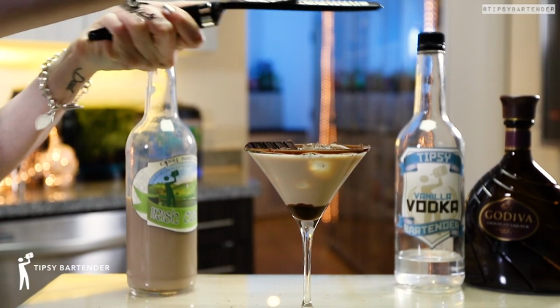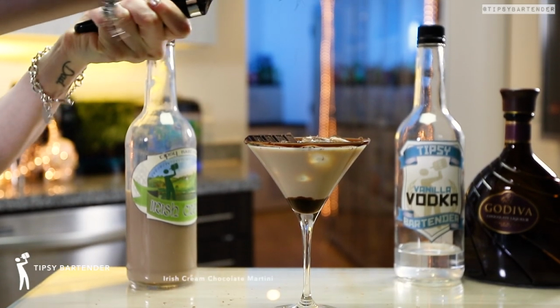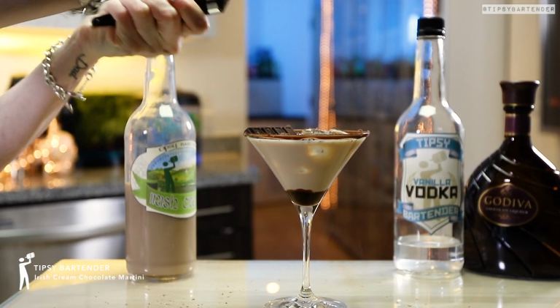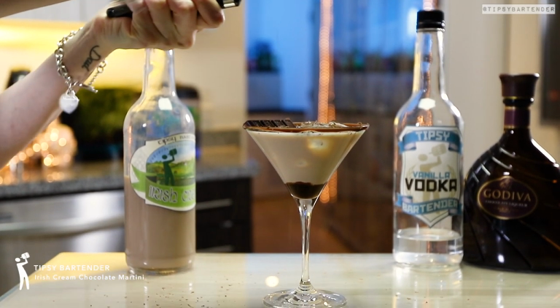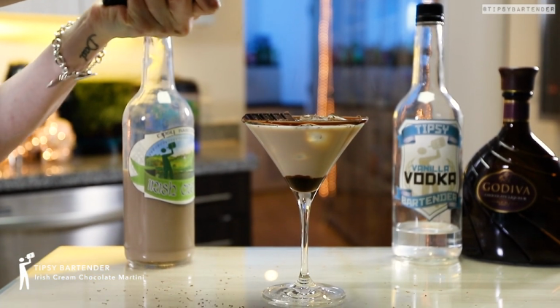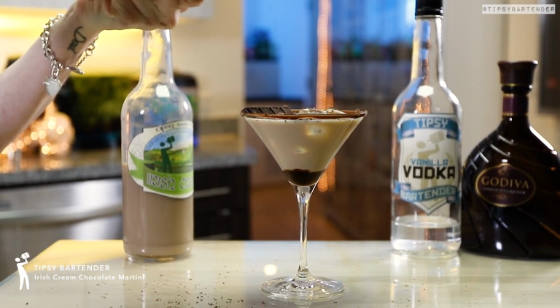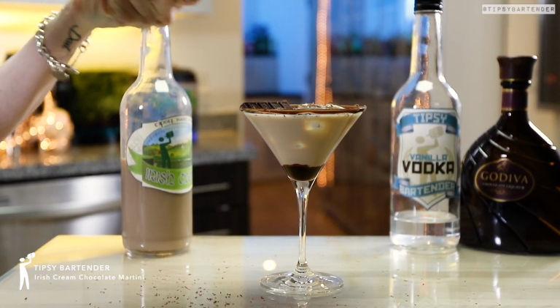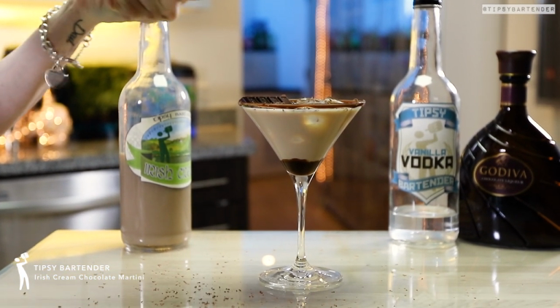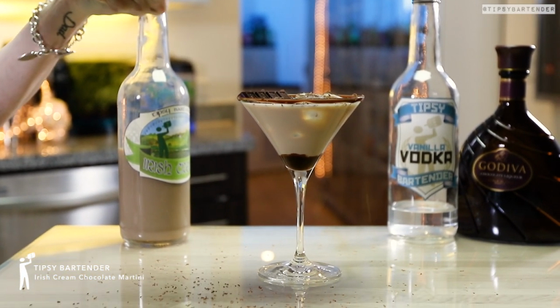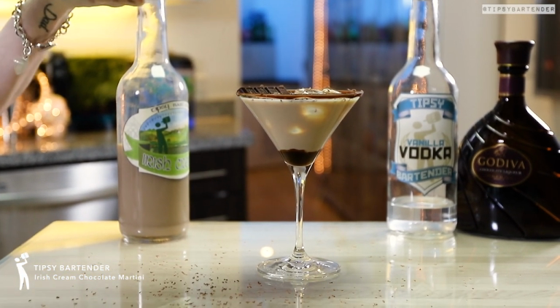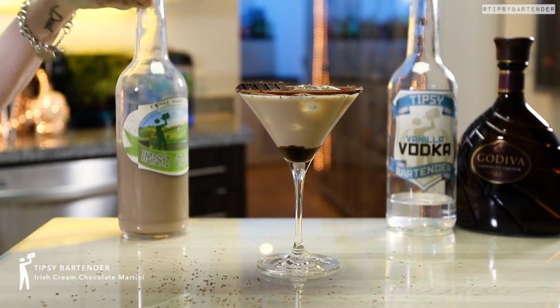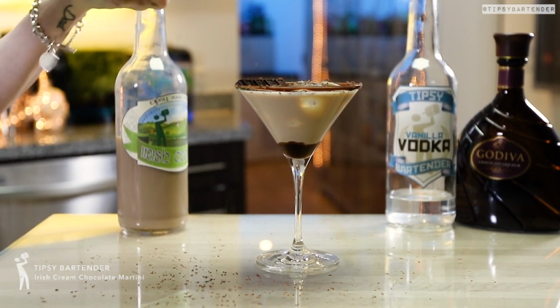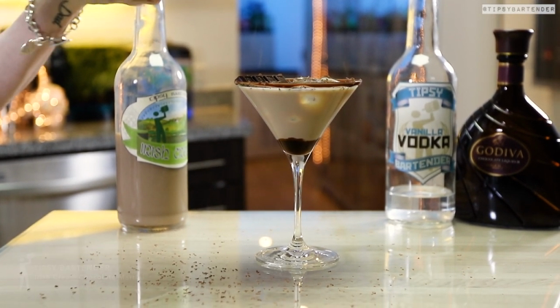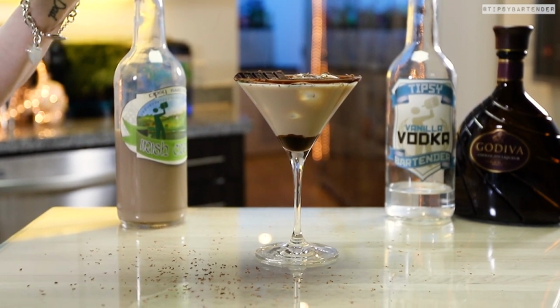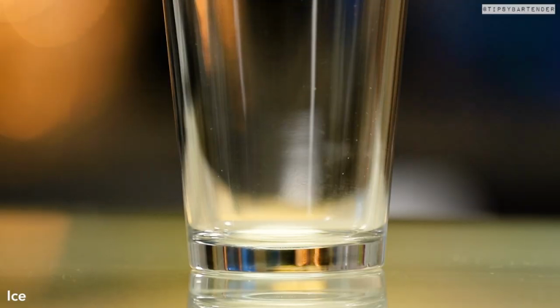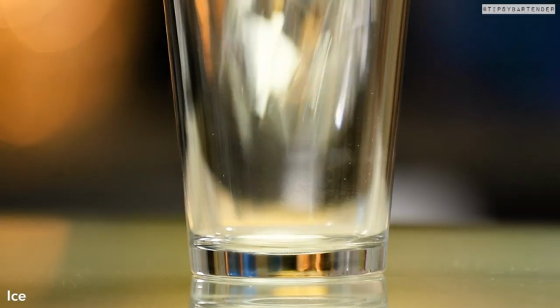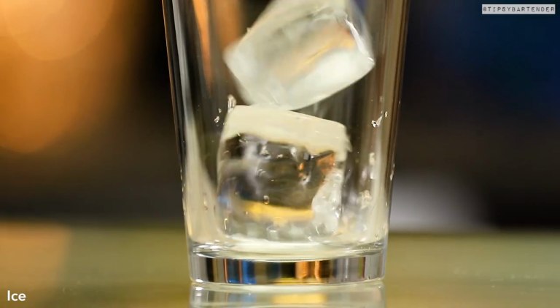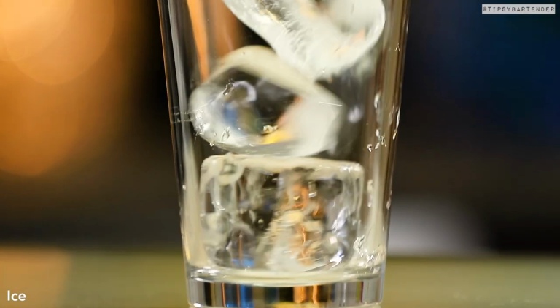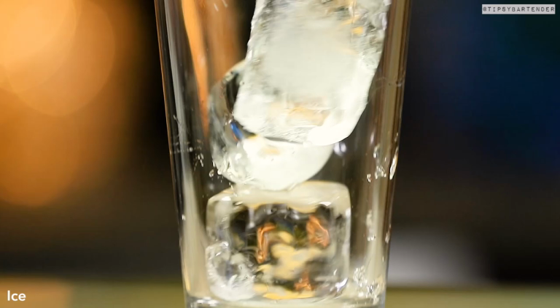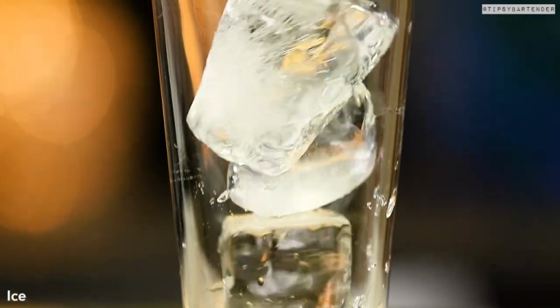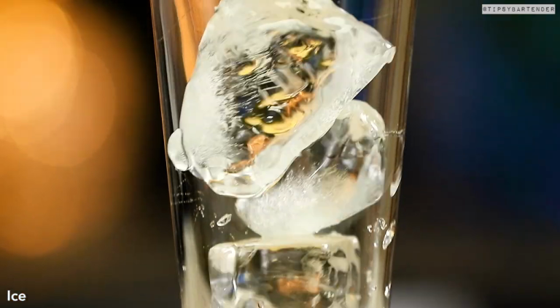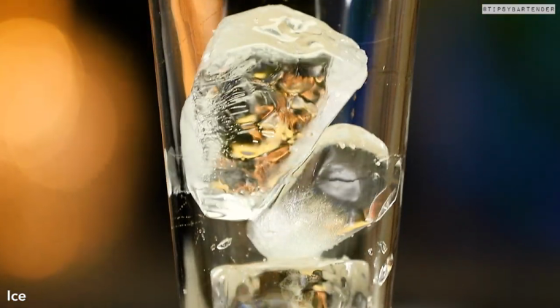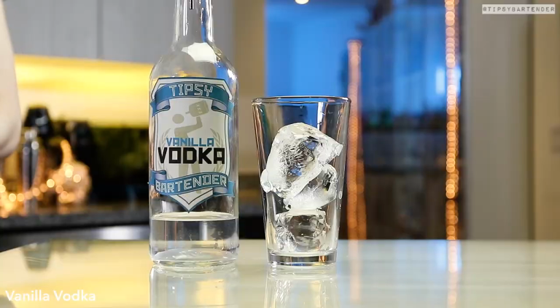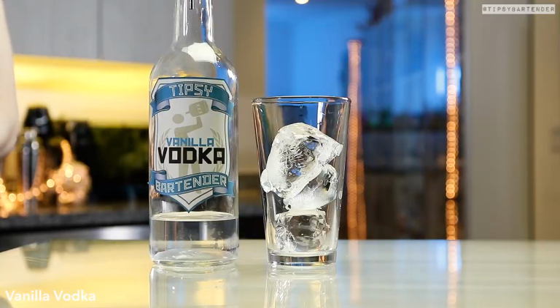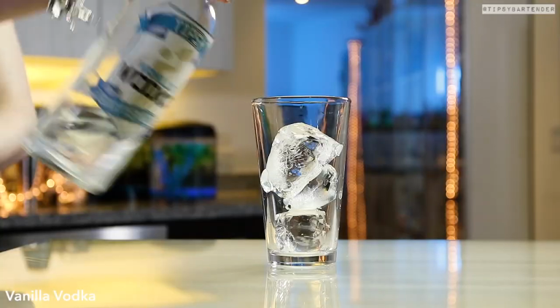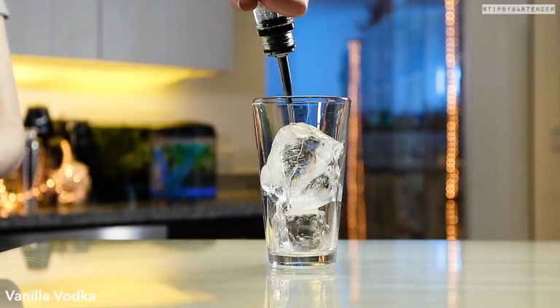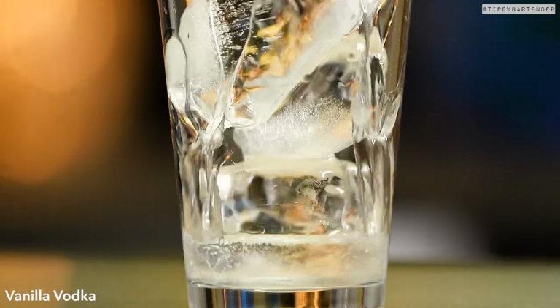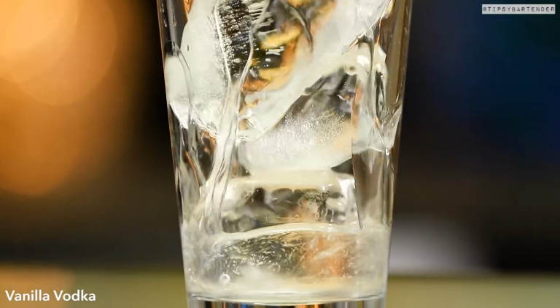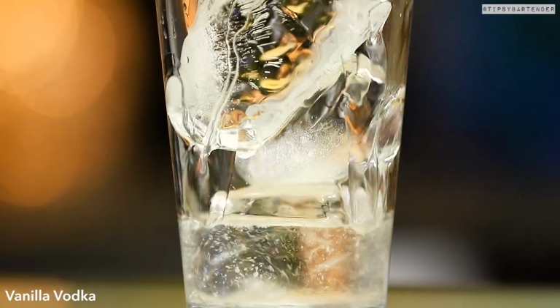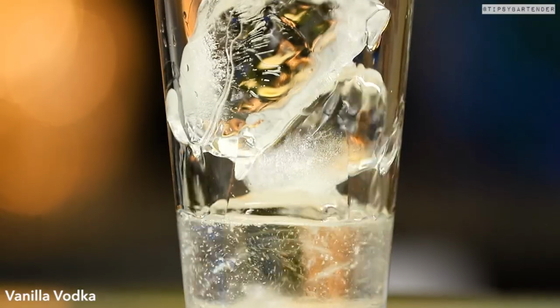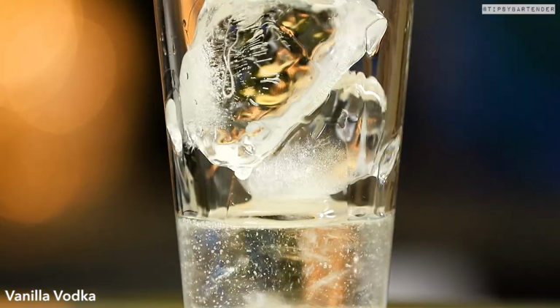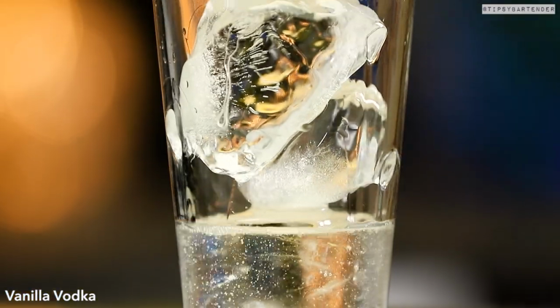Friends, Romans, countrymen, lend me your eyes, for this is the Irish Cream Martini. Well, let me also lend your ears, okay, because you can hear me too.